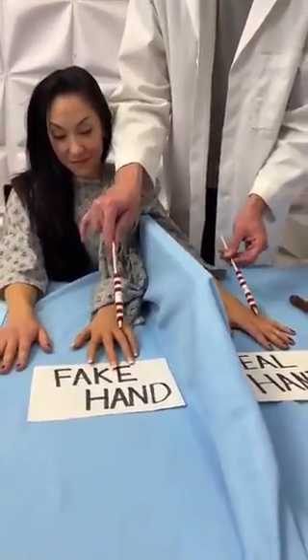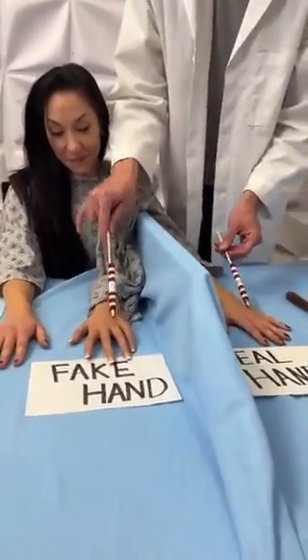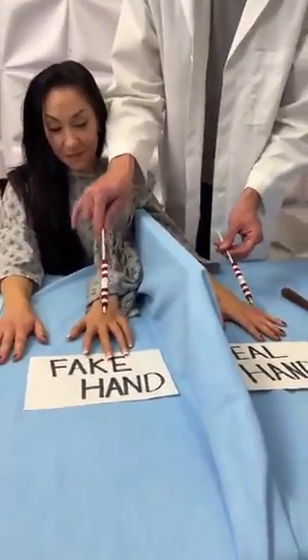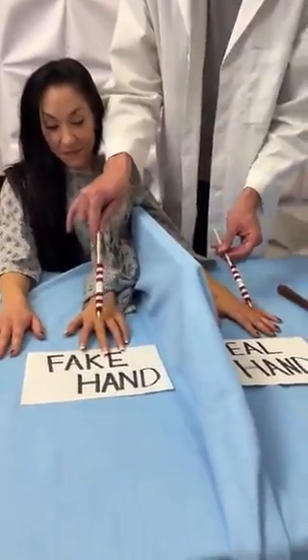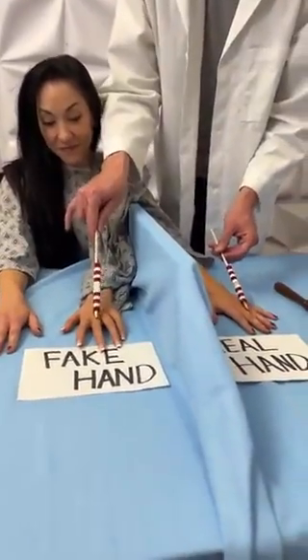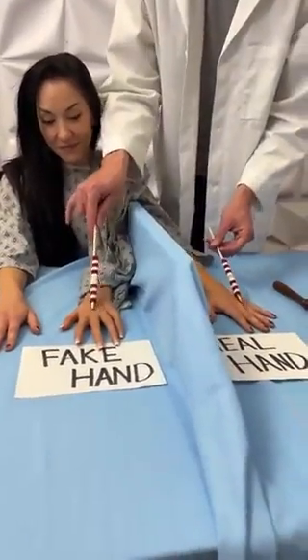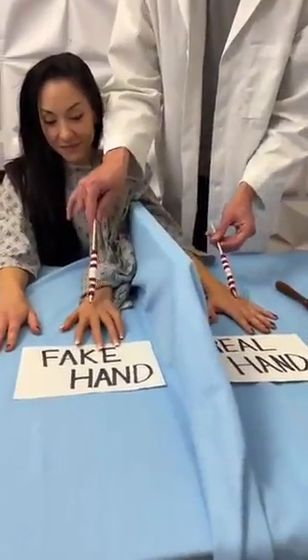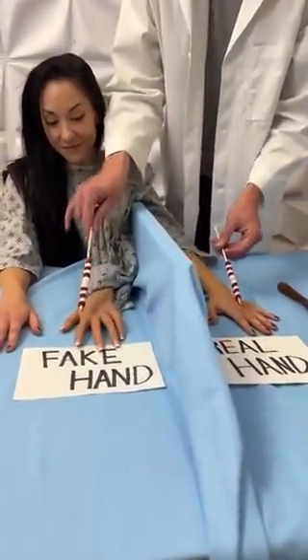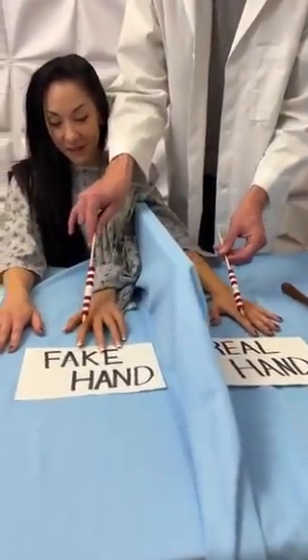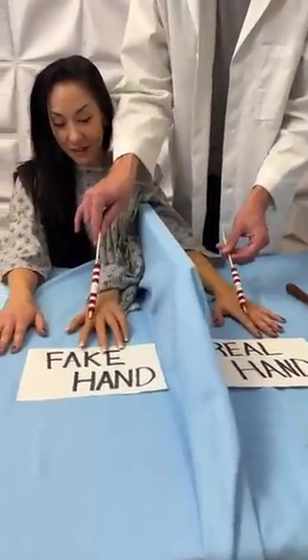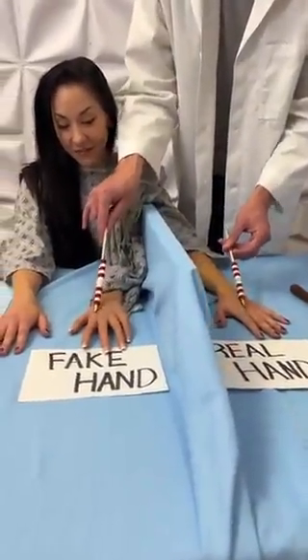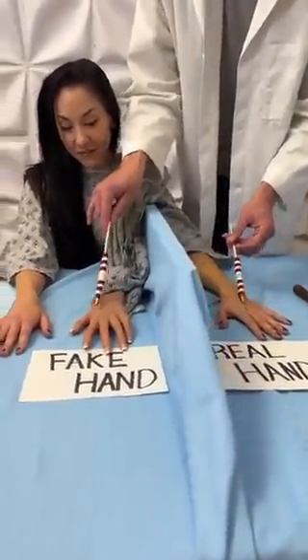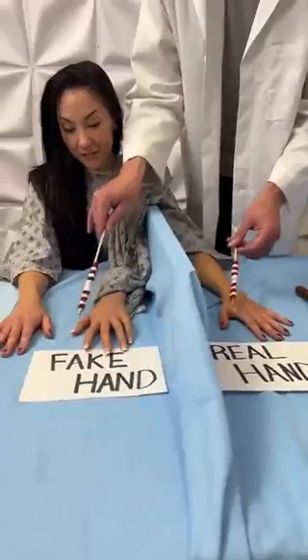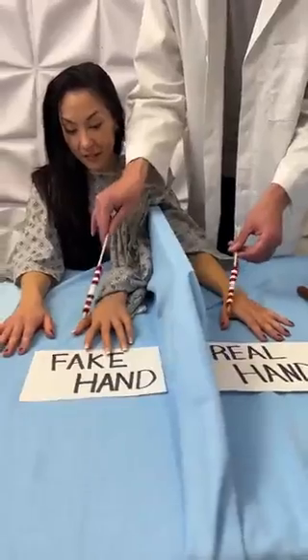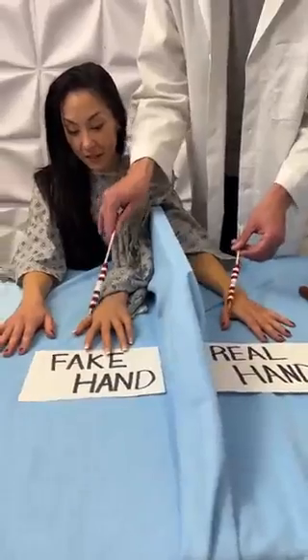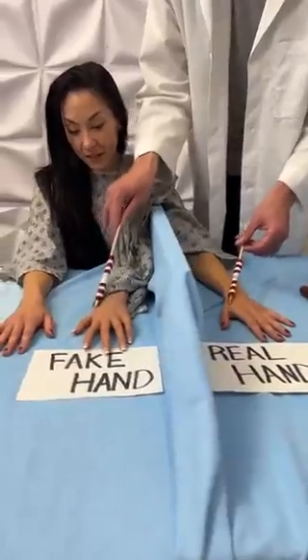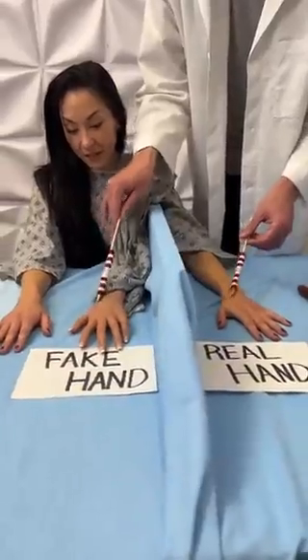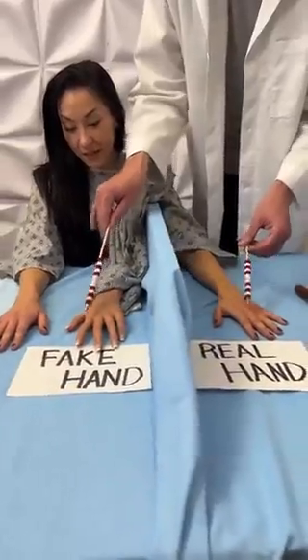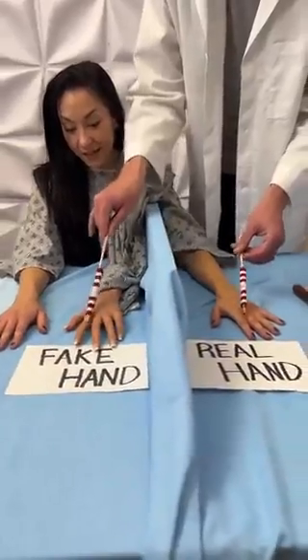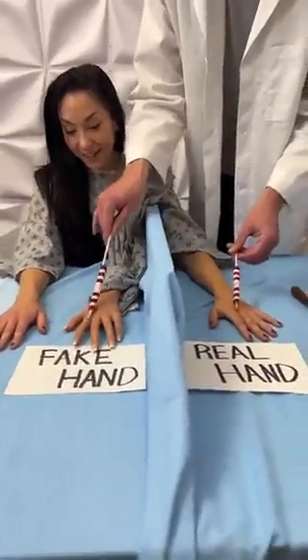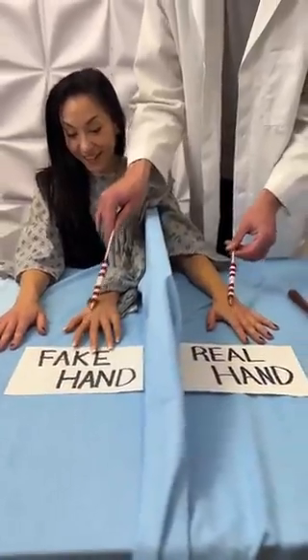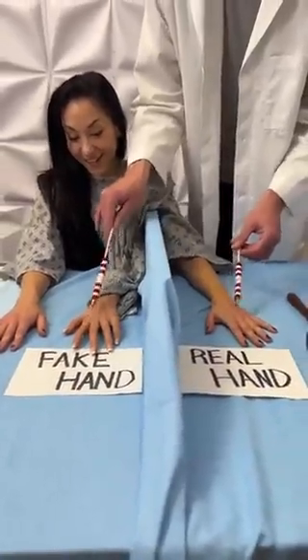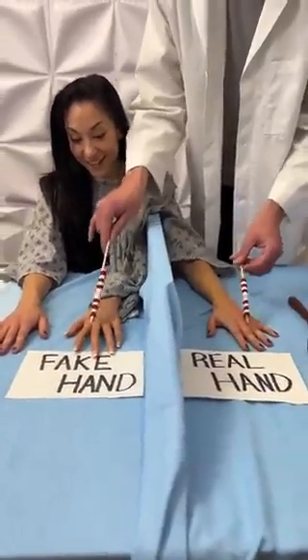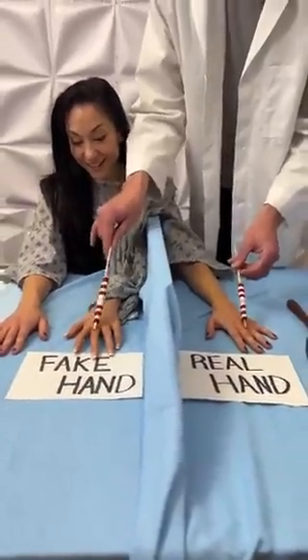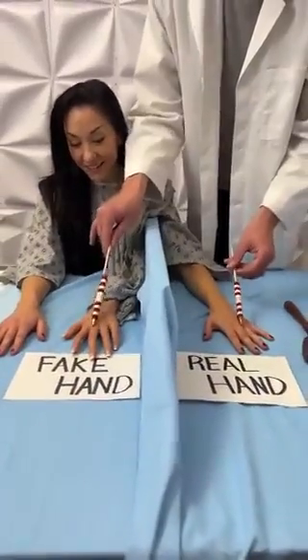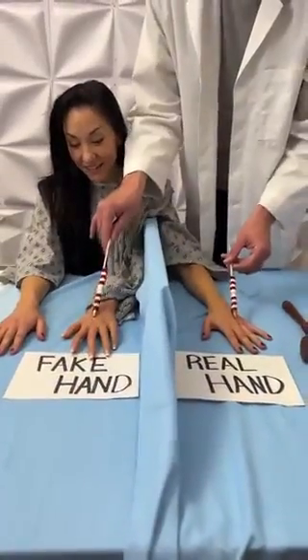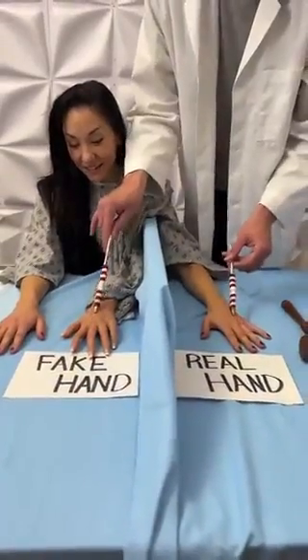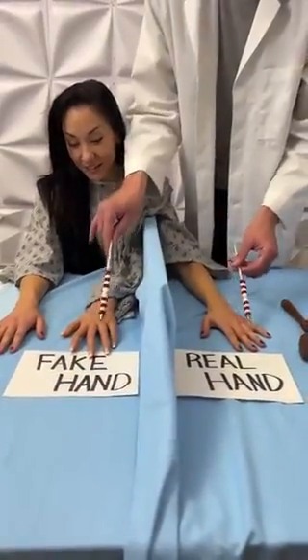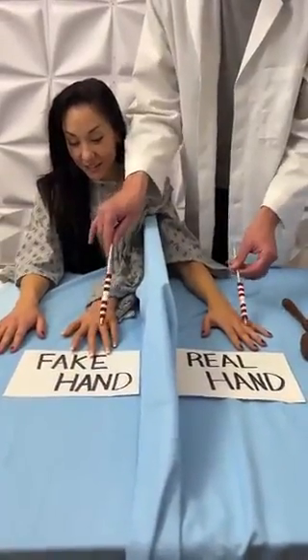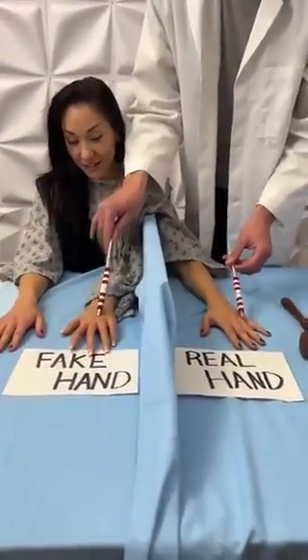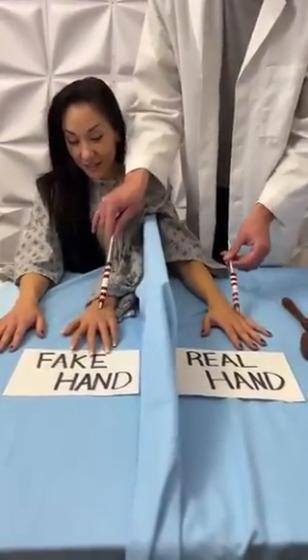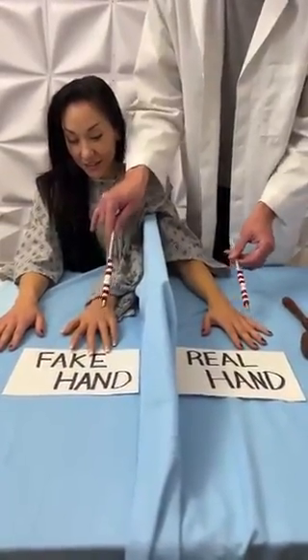Is that happening? Mm-hmm. Yeah. It's a very strange sensation, but this is 100% true. It's legitimate.